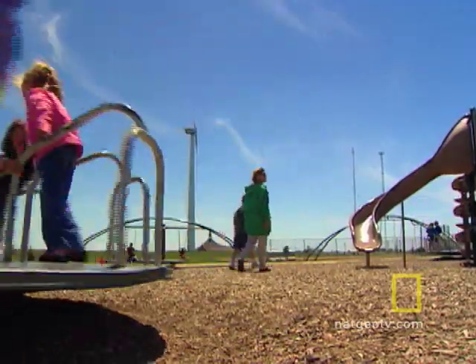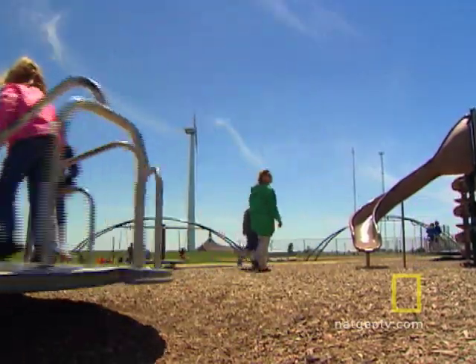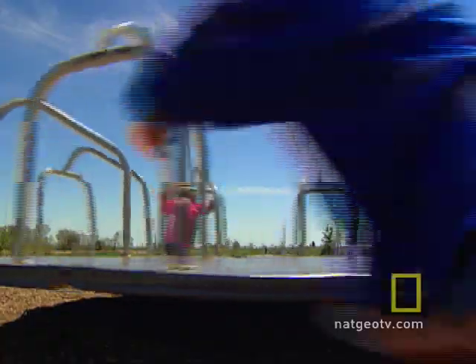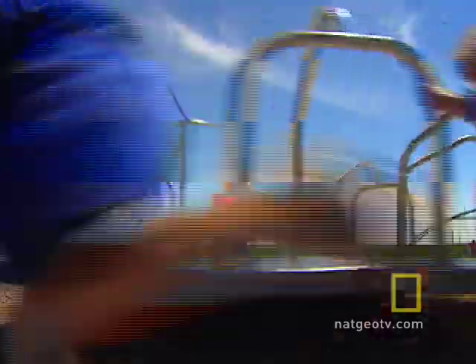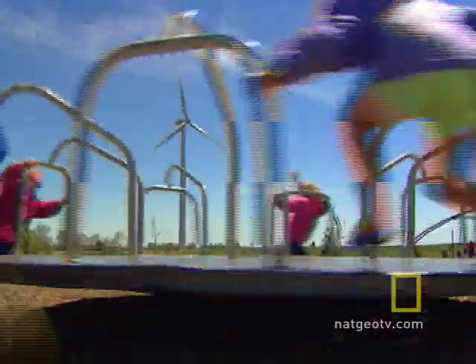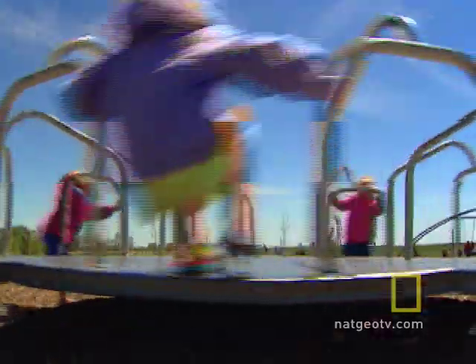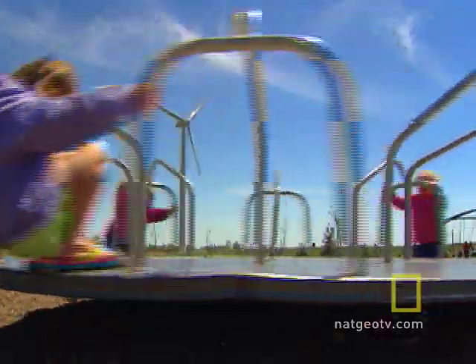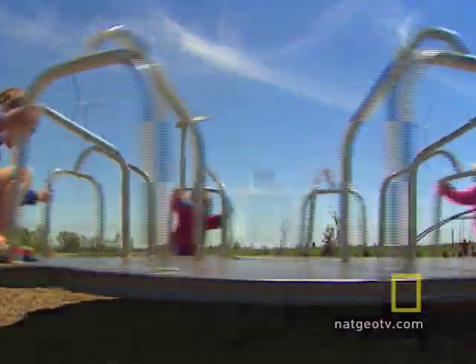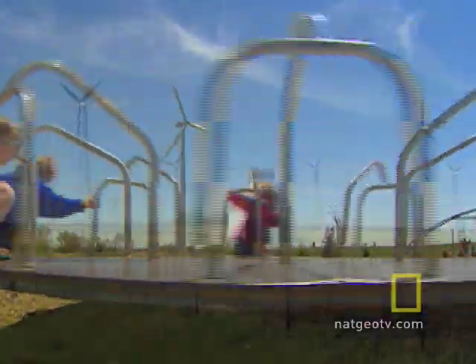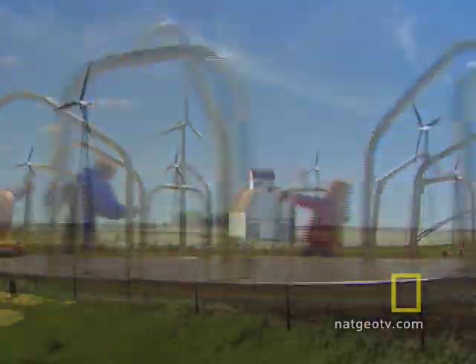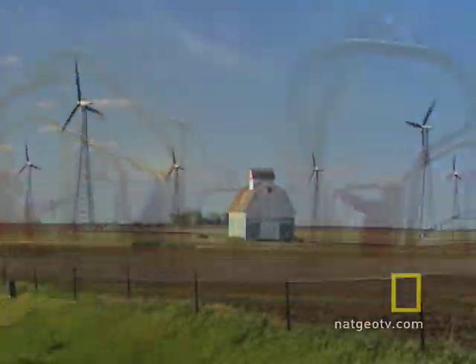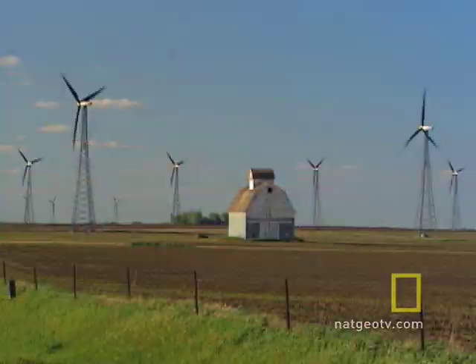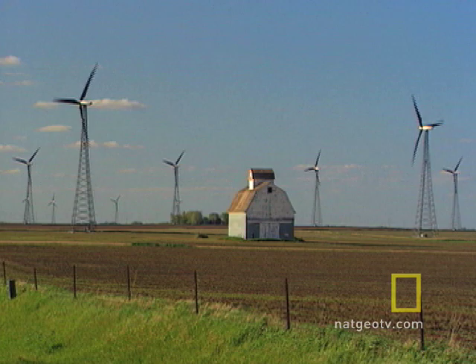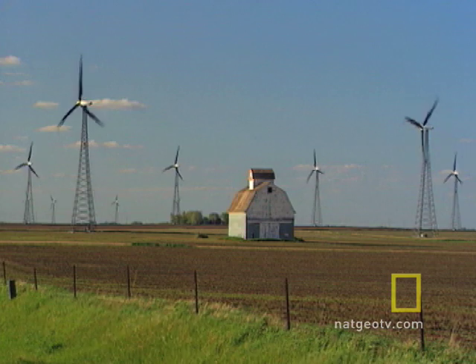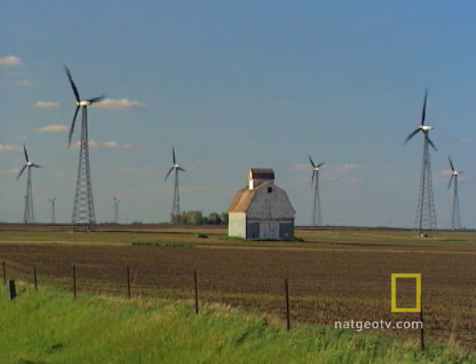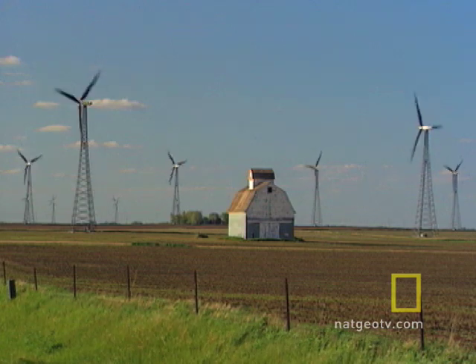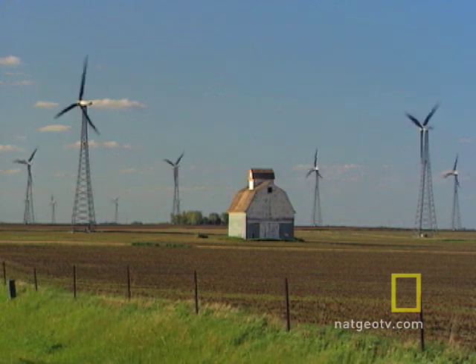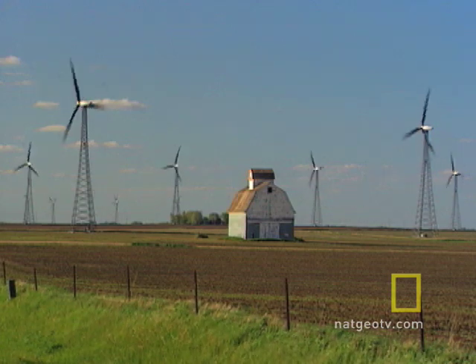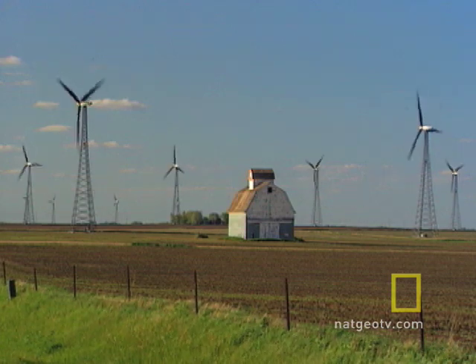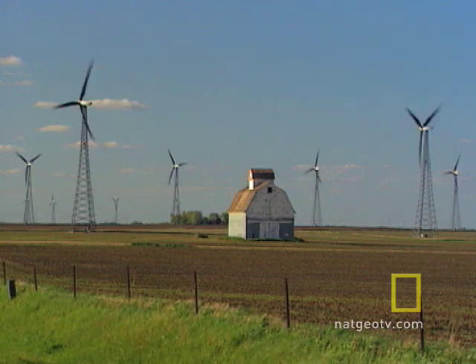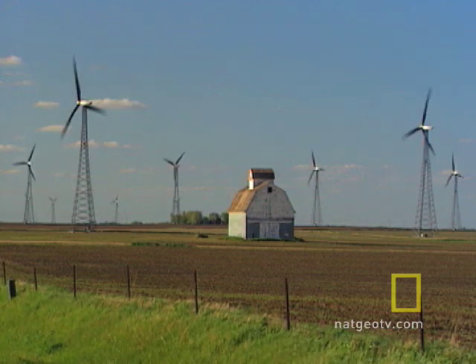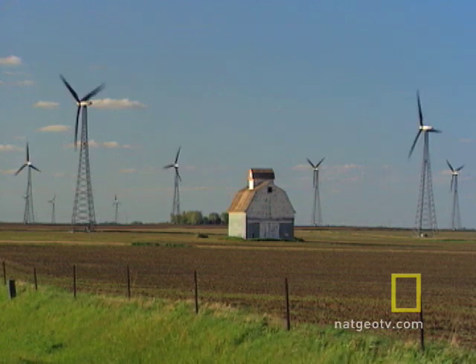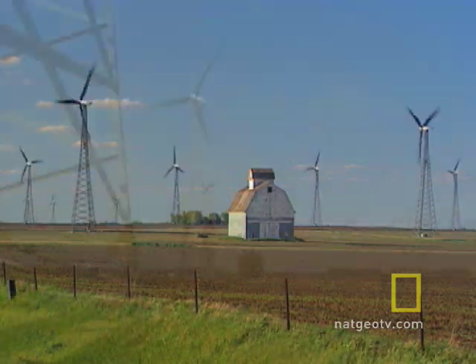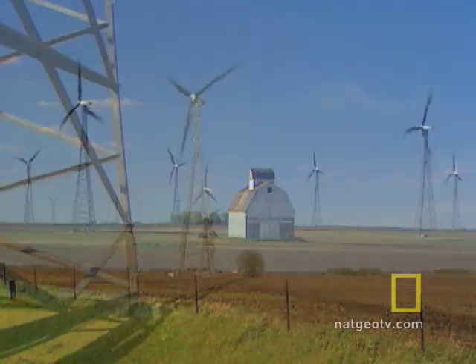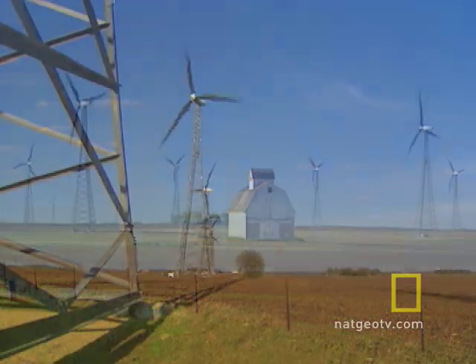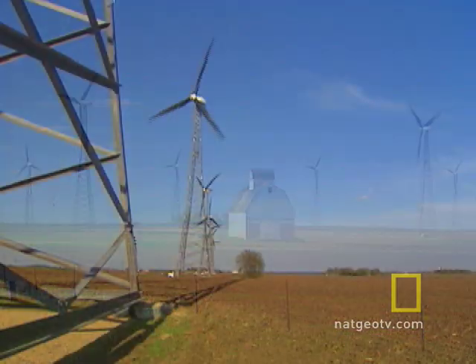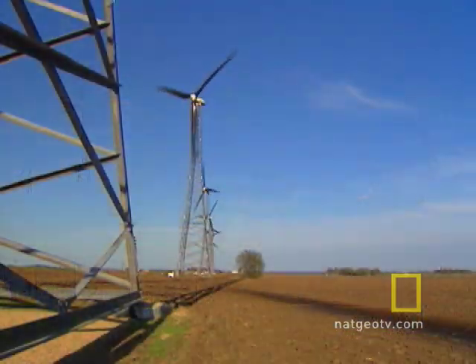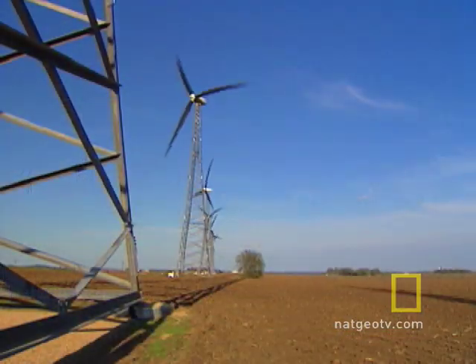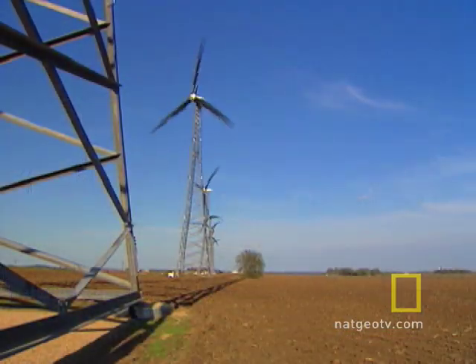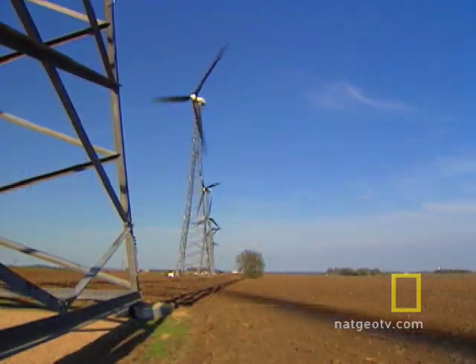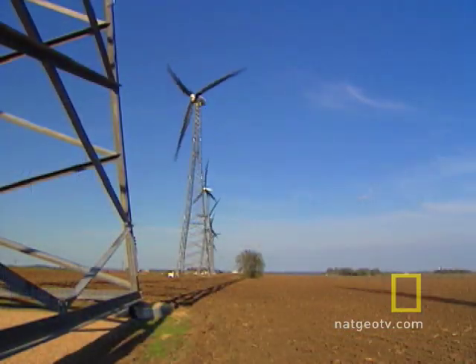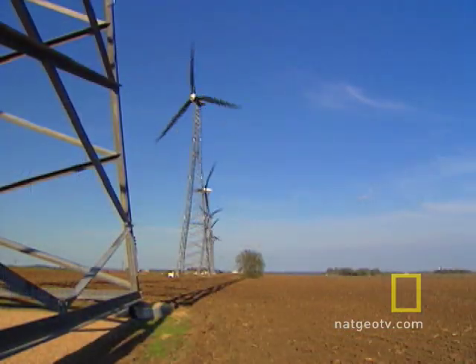Harnessing the power to earn and learn on Buffalo Ridge — the future will be written in the wind.